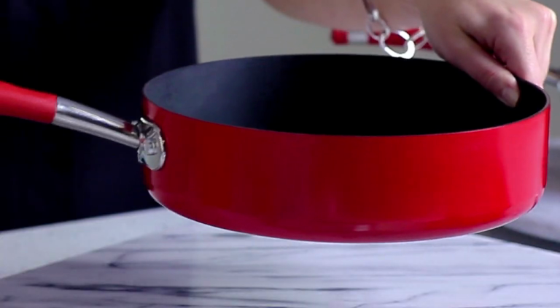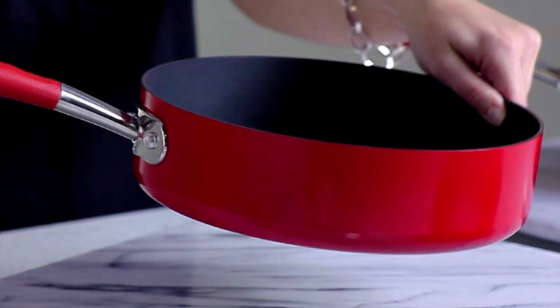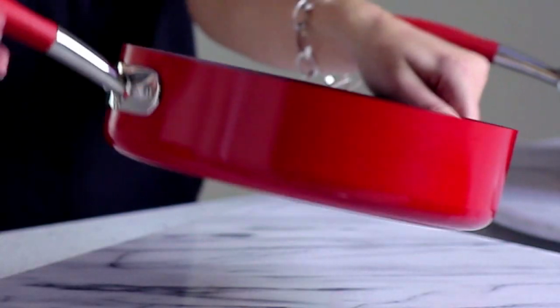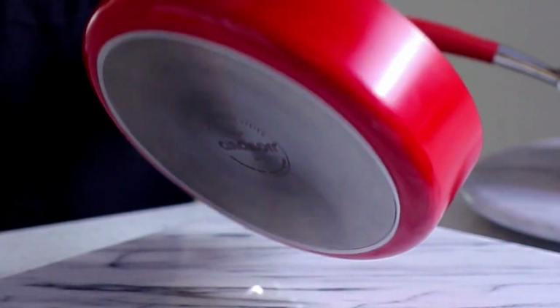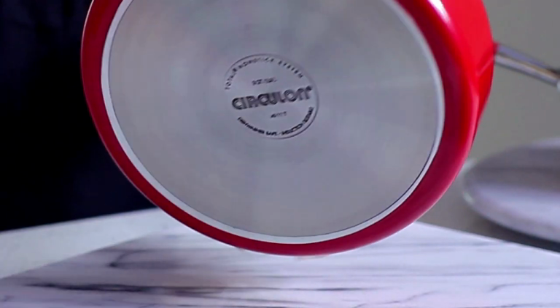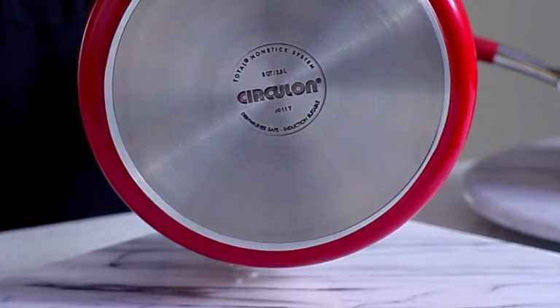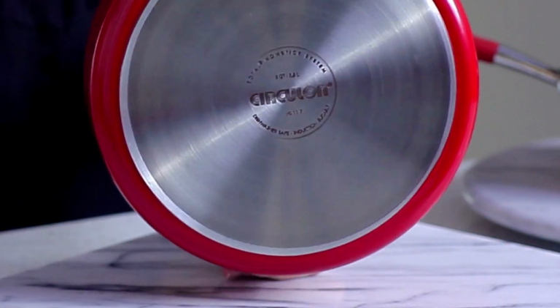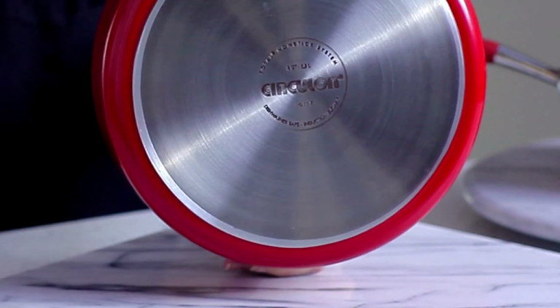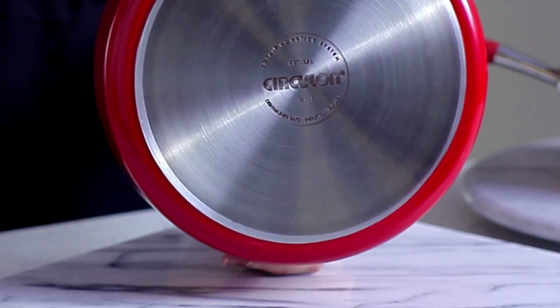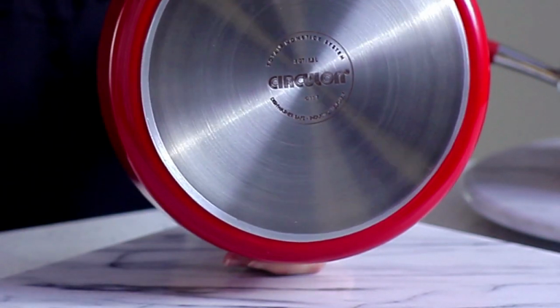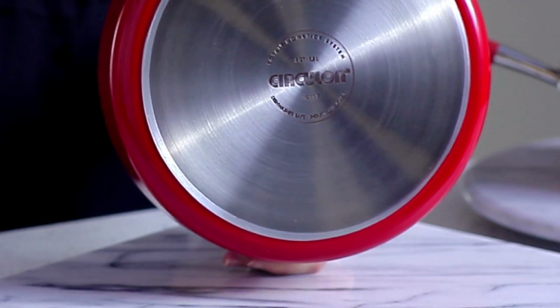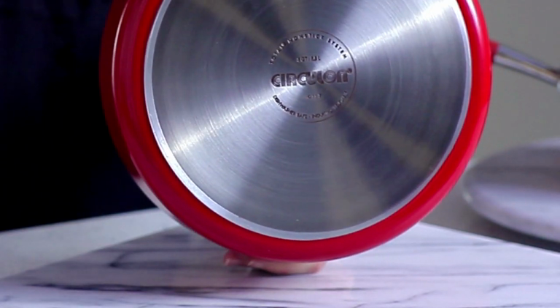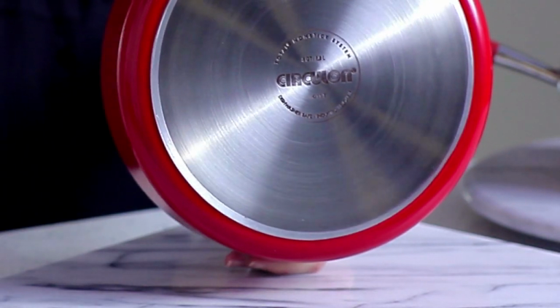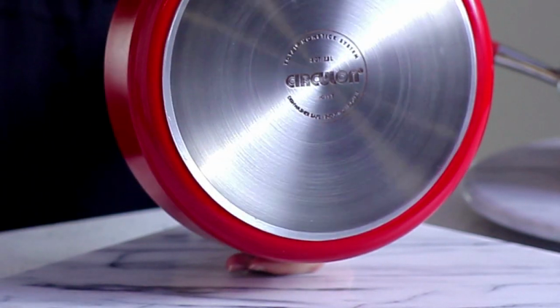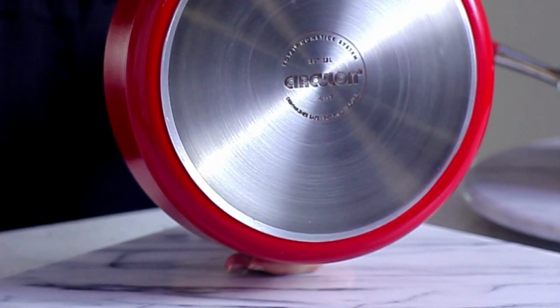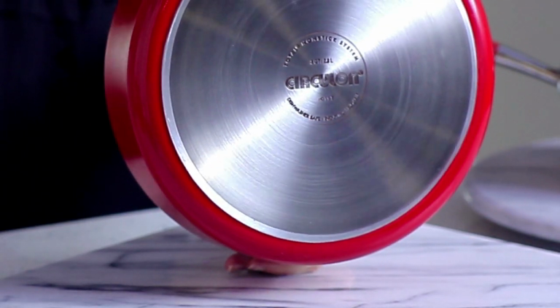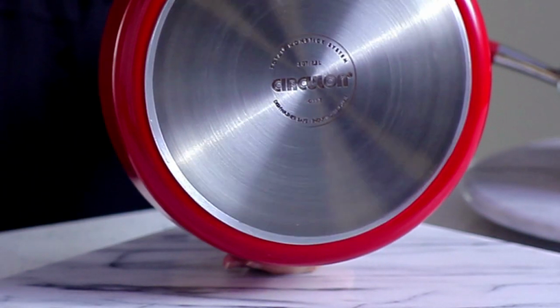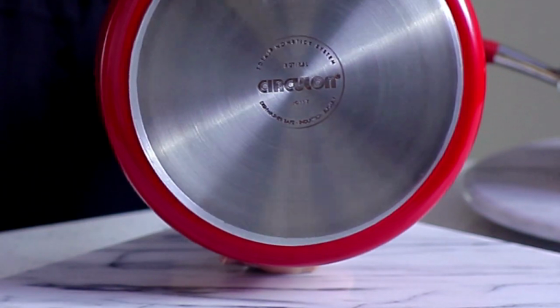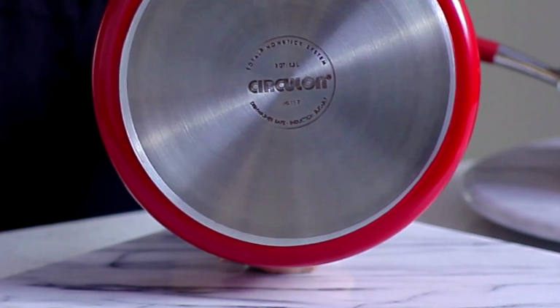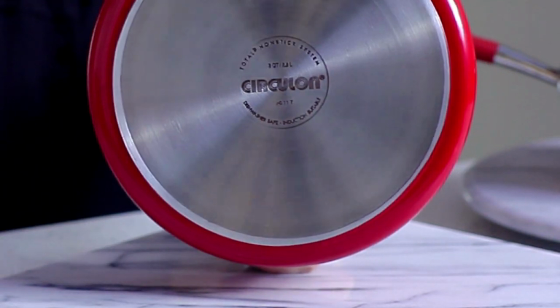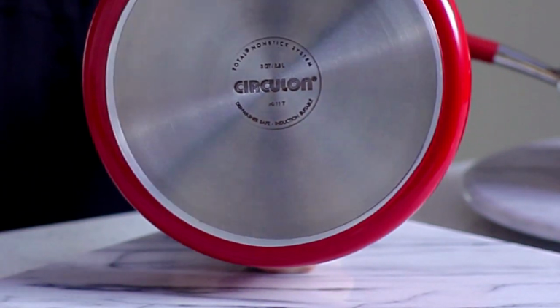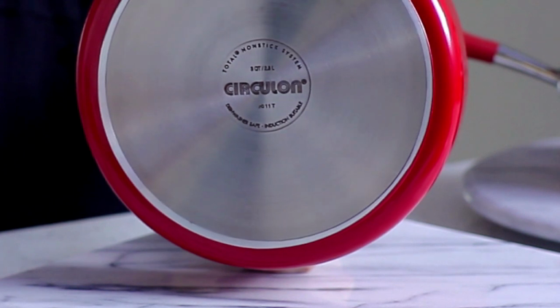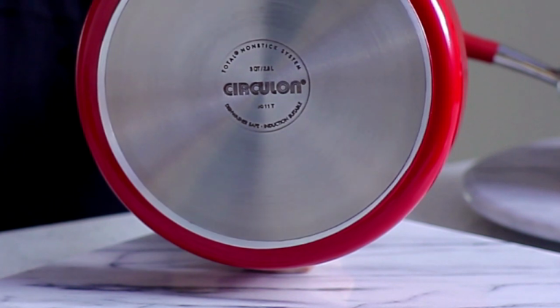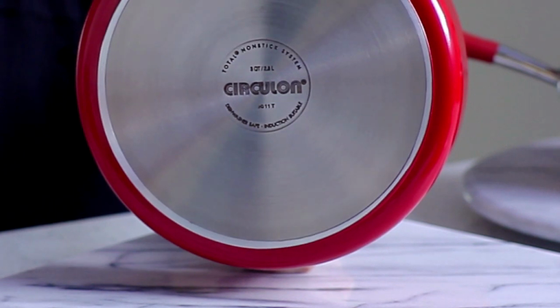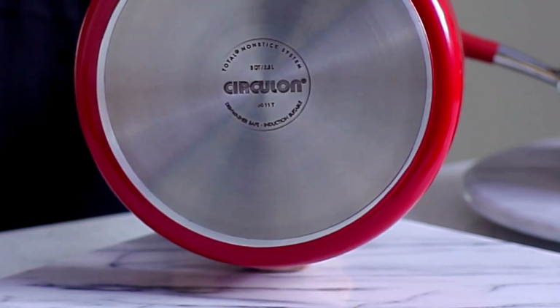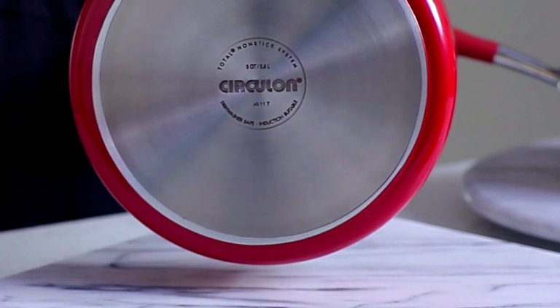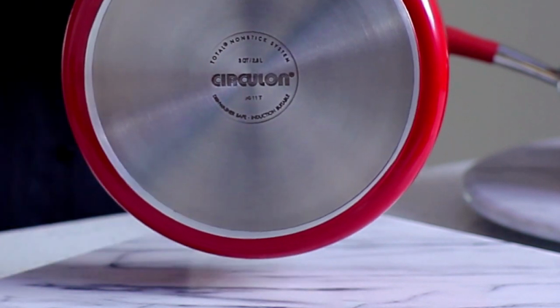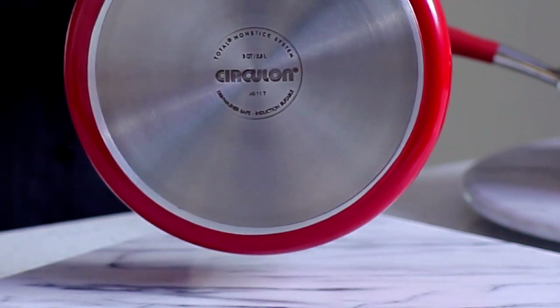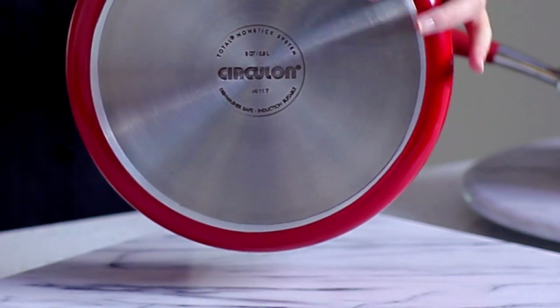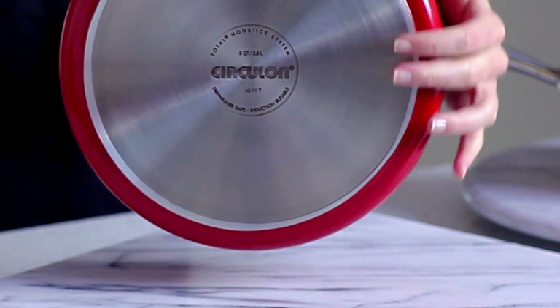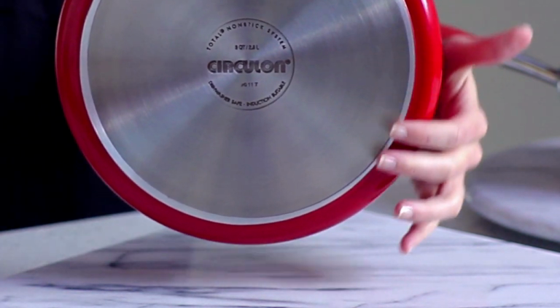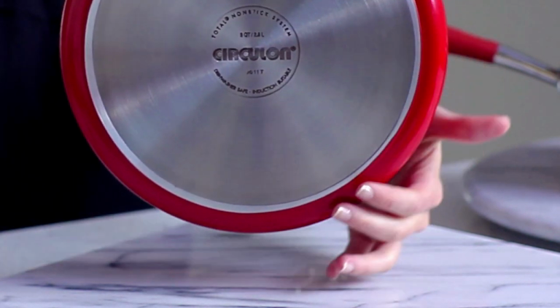The sturdy stainless steel base is suitable for all stovetops, including induction. Plus, the collection is dishwasher safe for effortless cleanup.